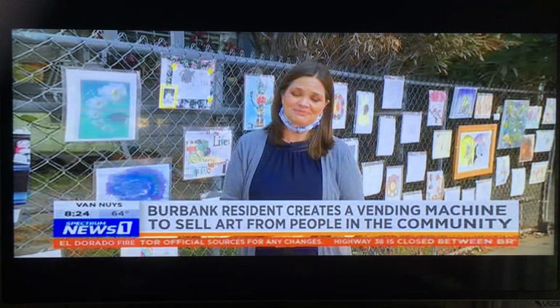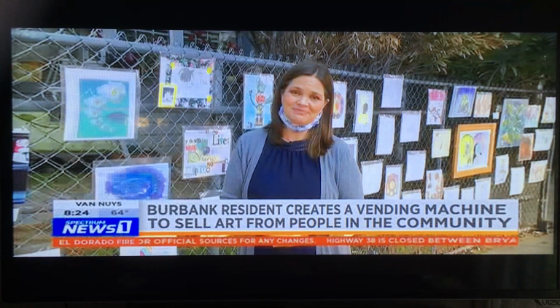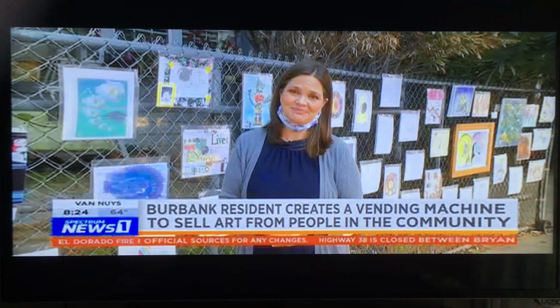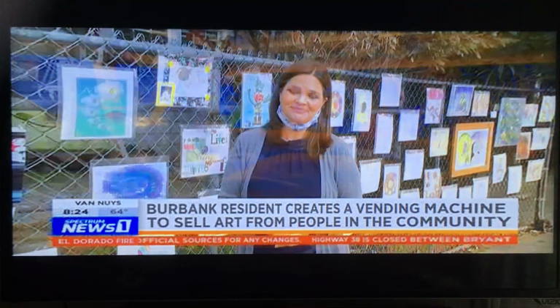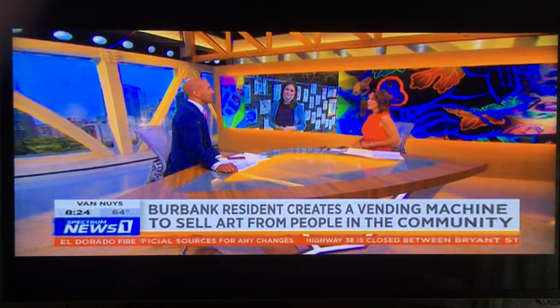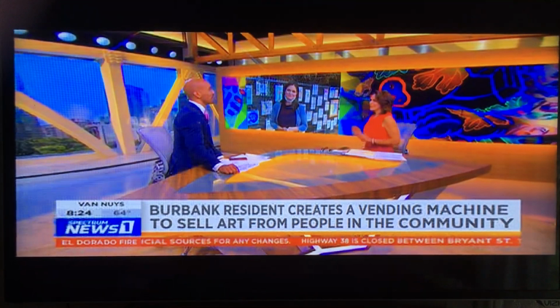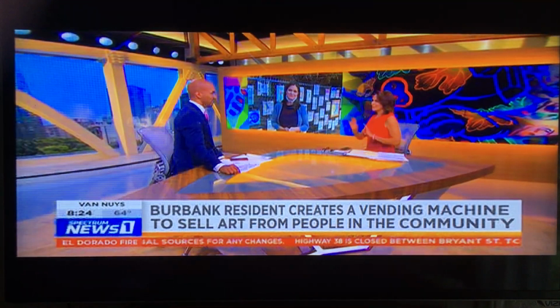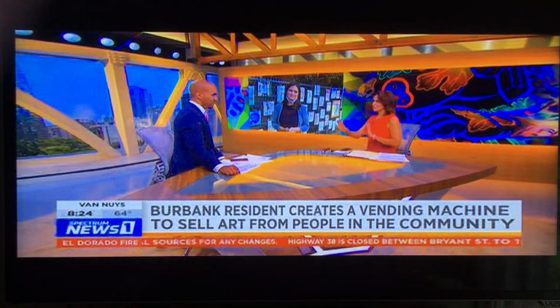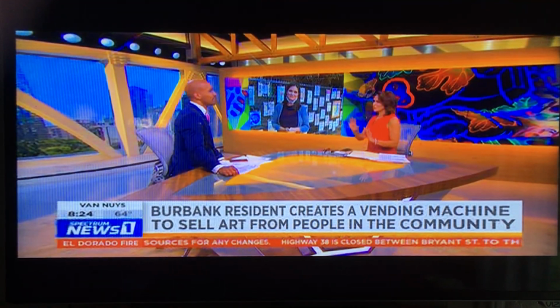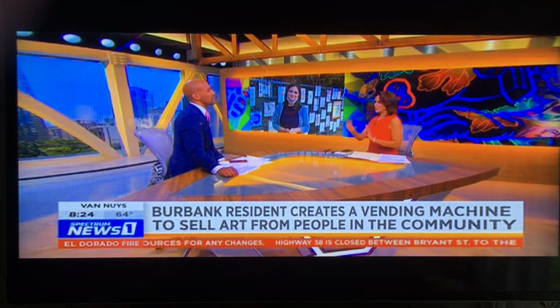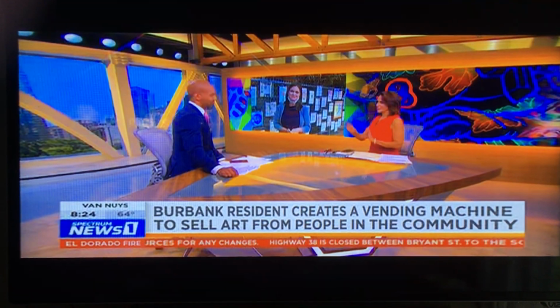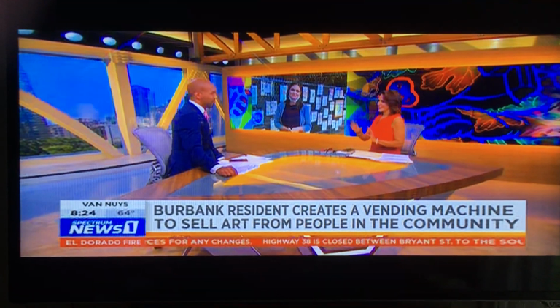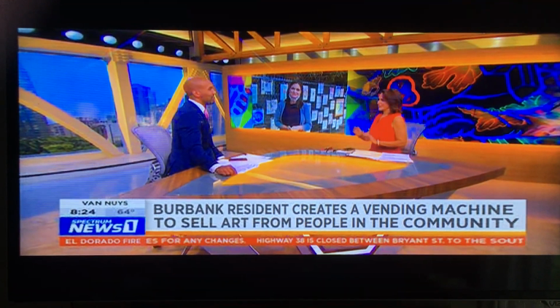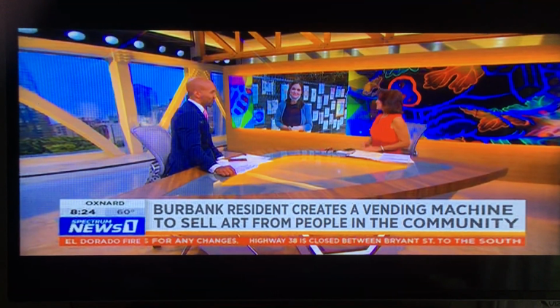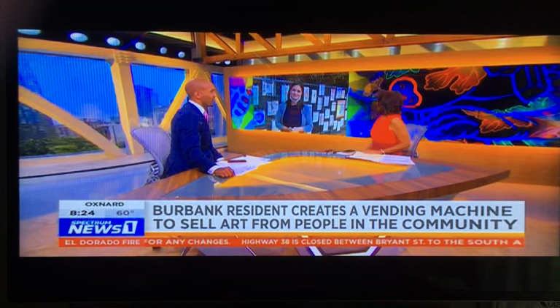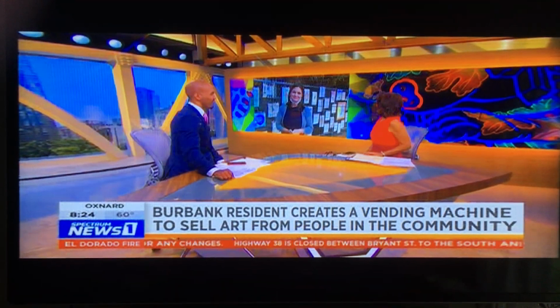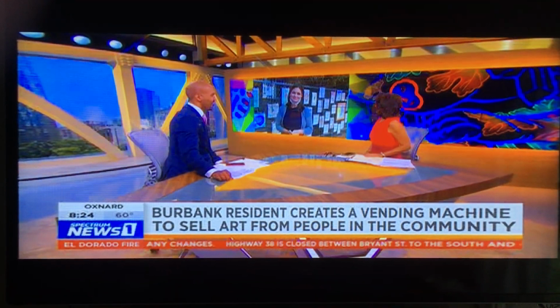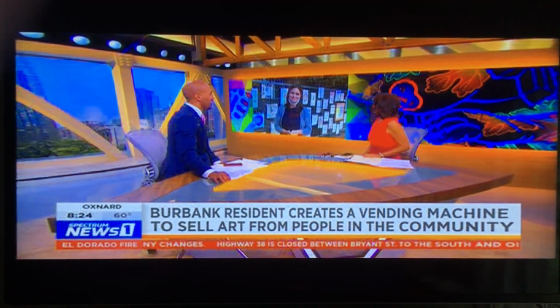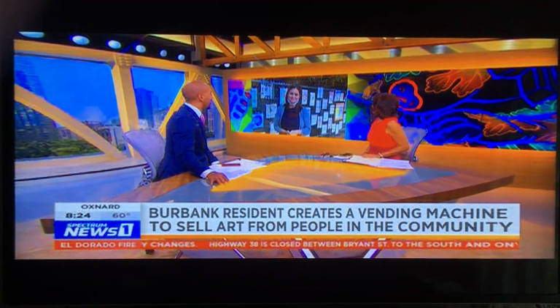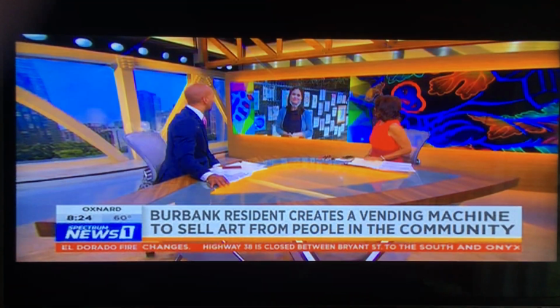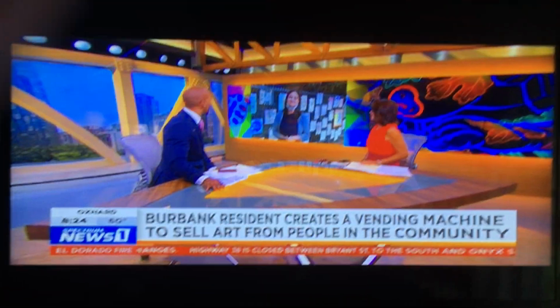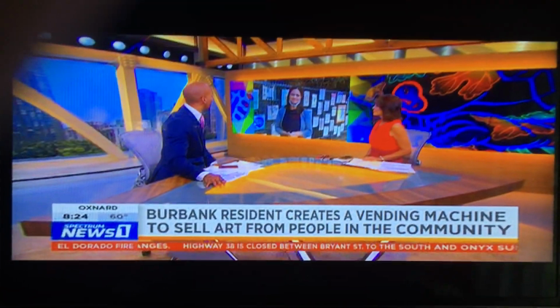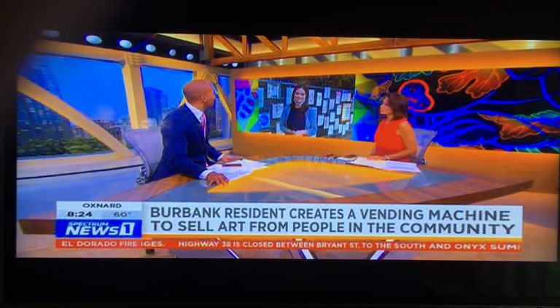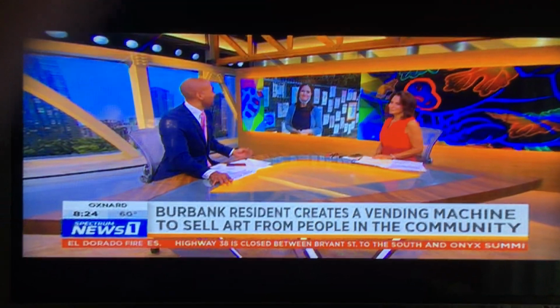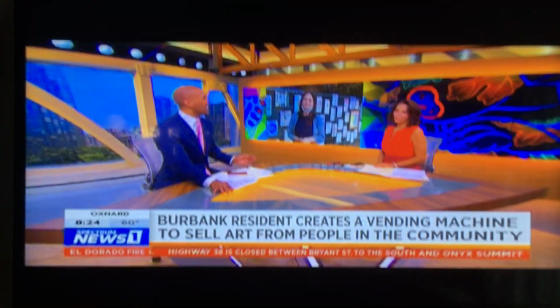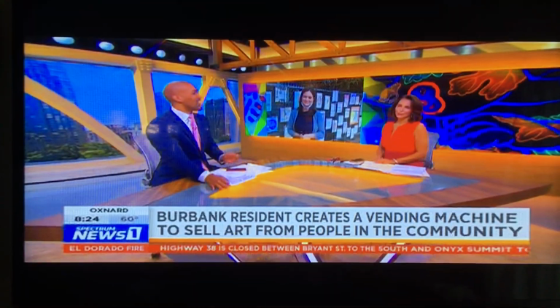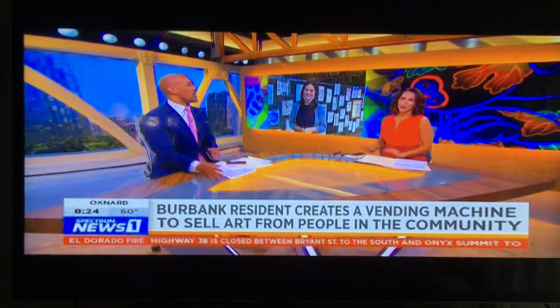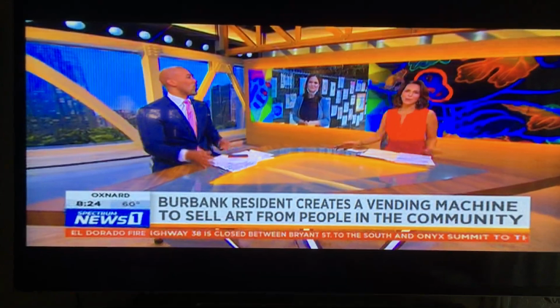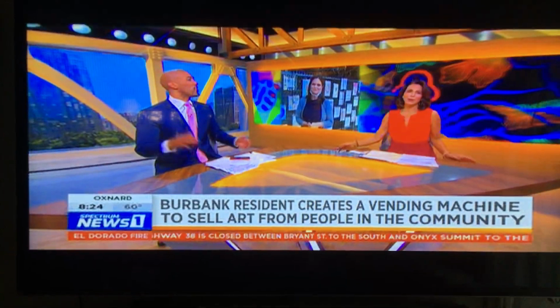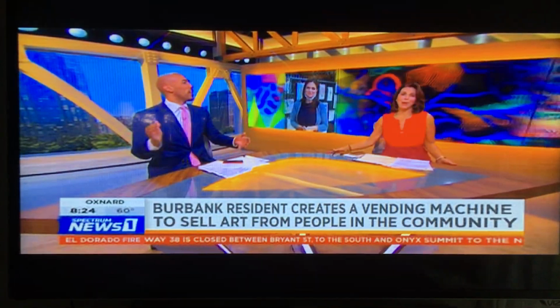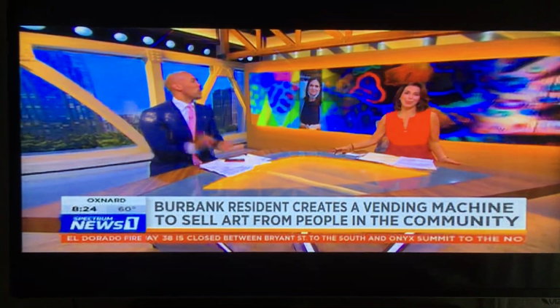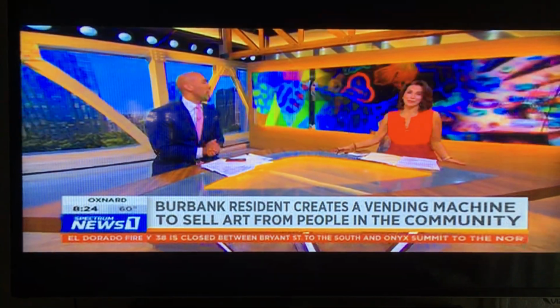And it's social distancing safe too. Thank you, Tara Lynn. Artists always find a way.